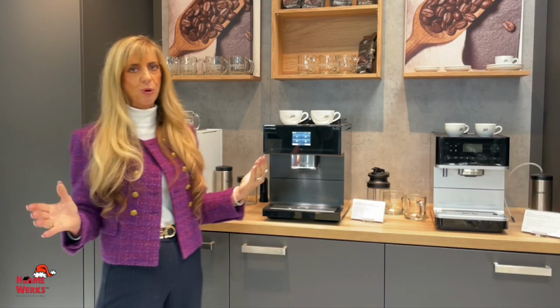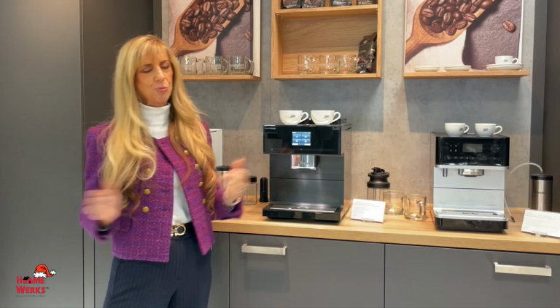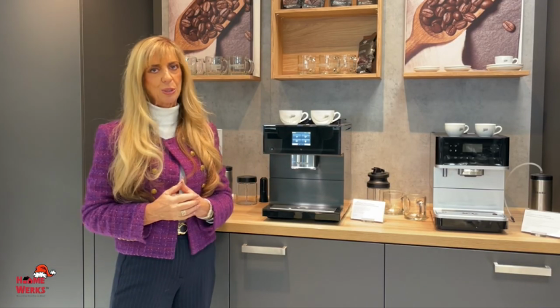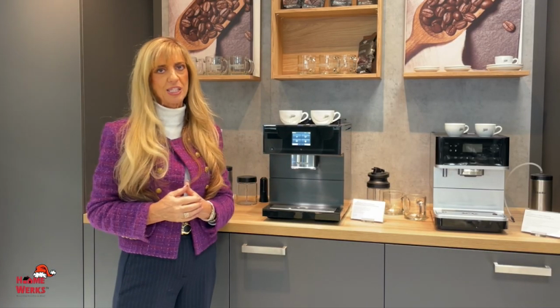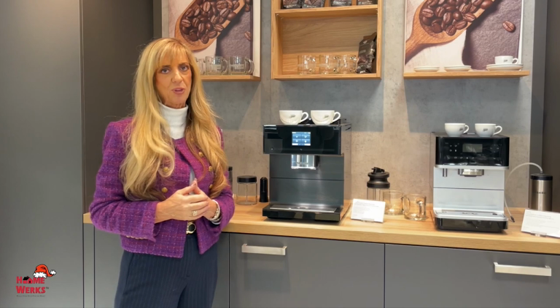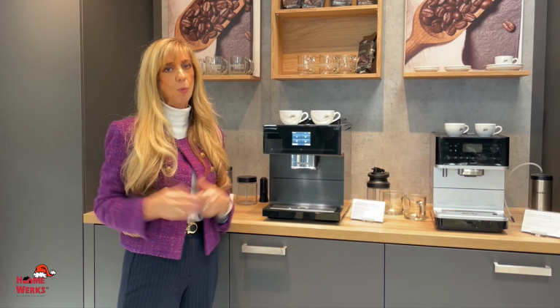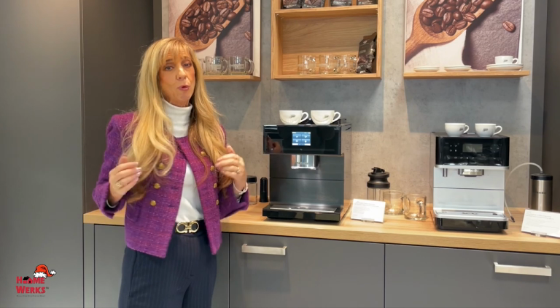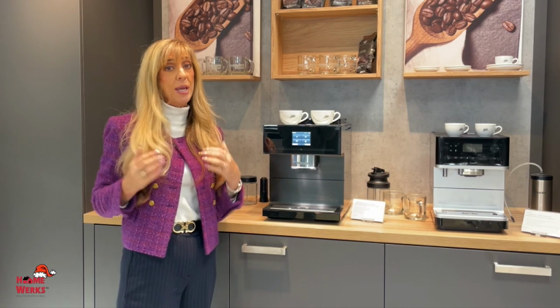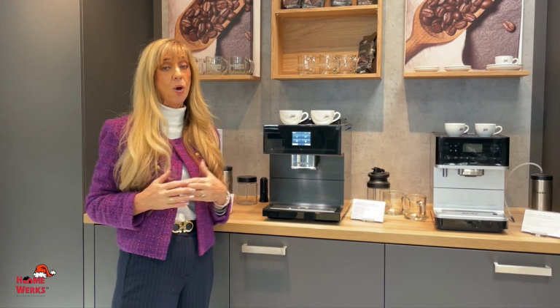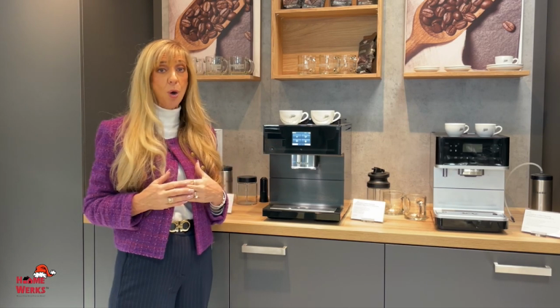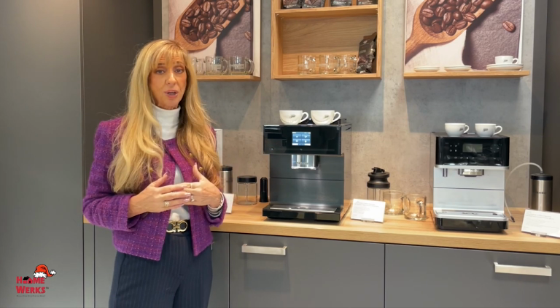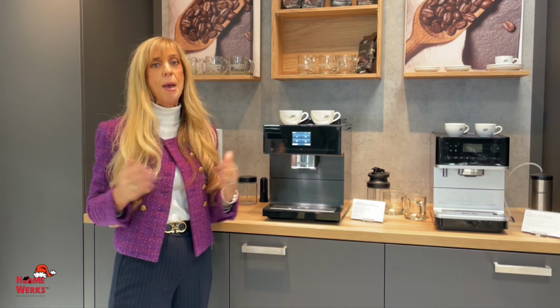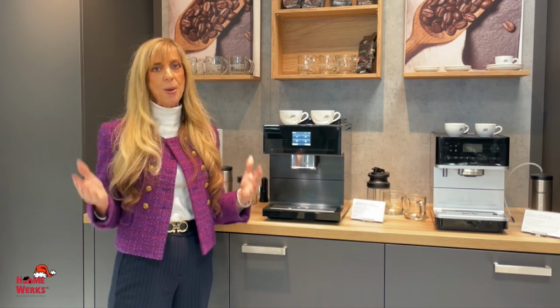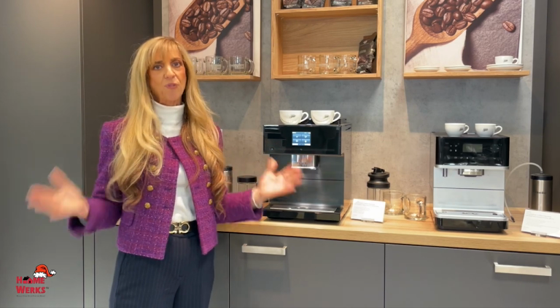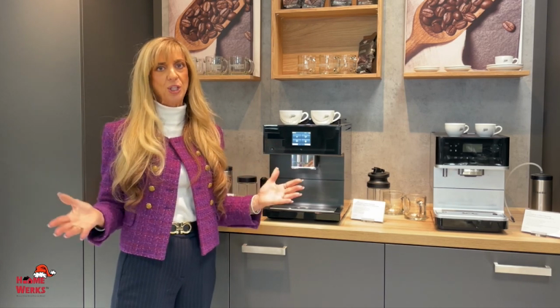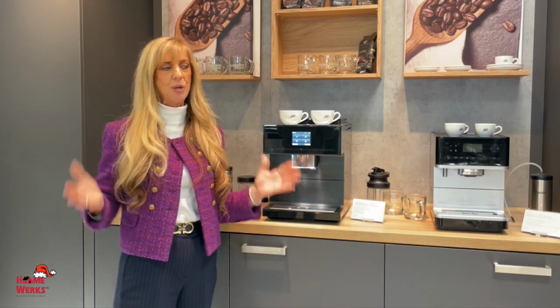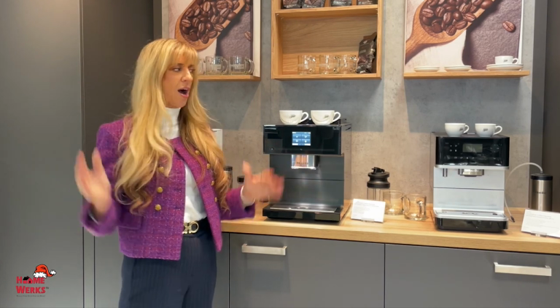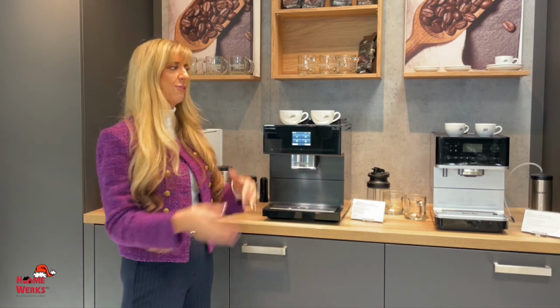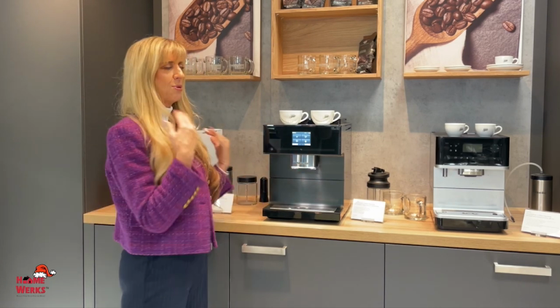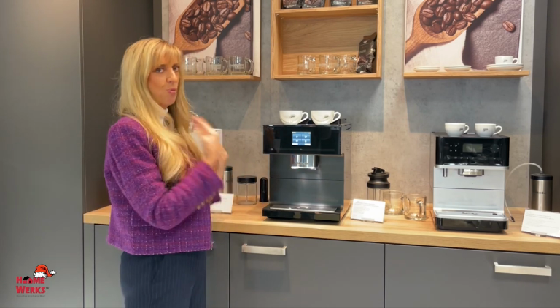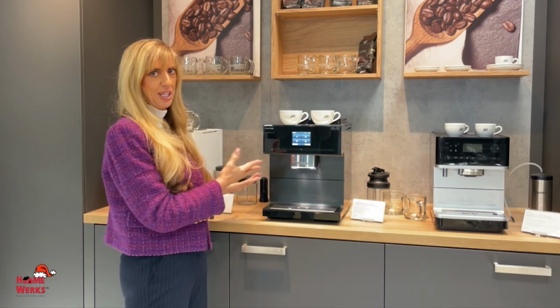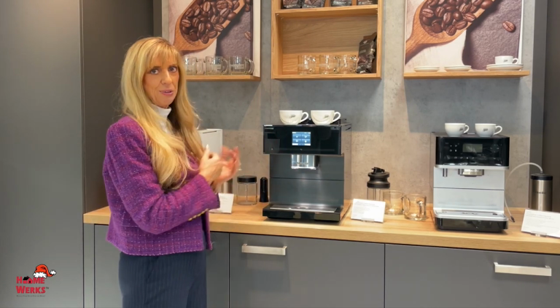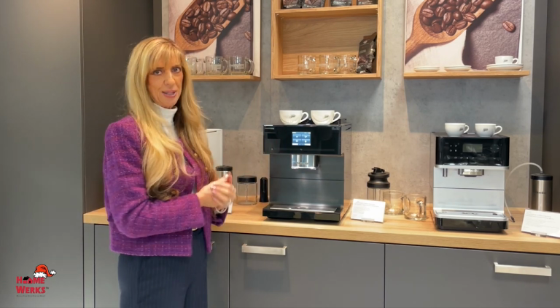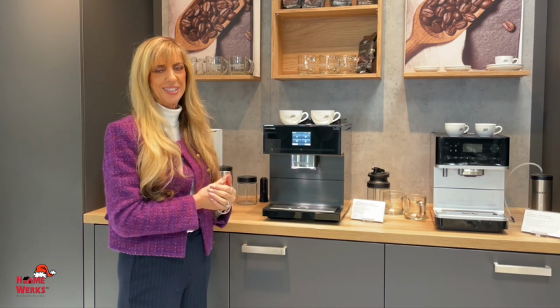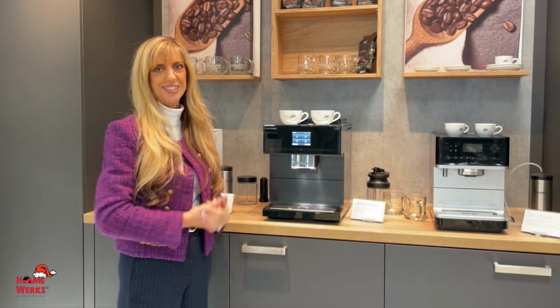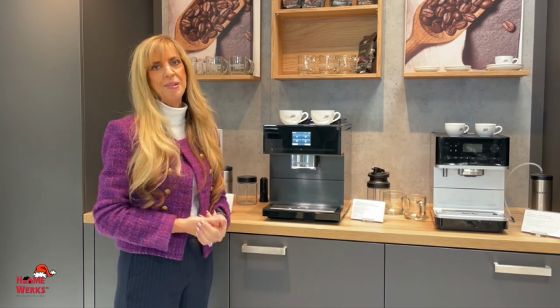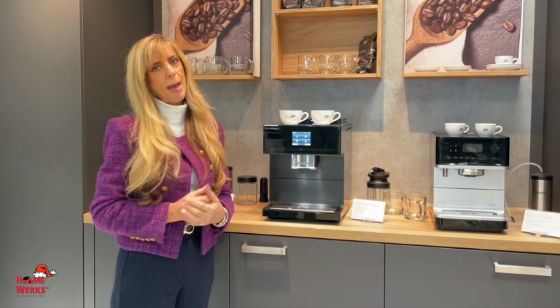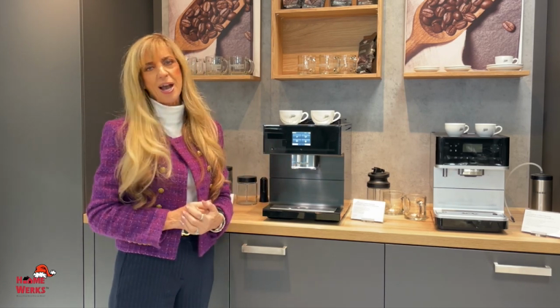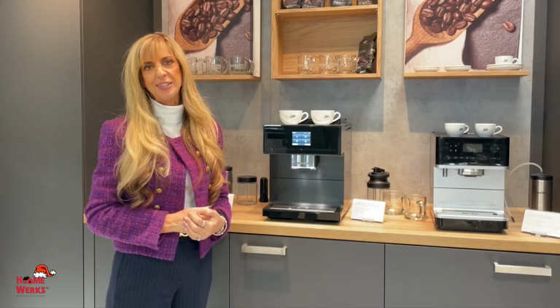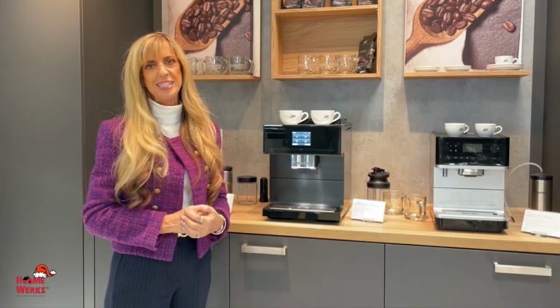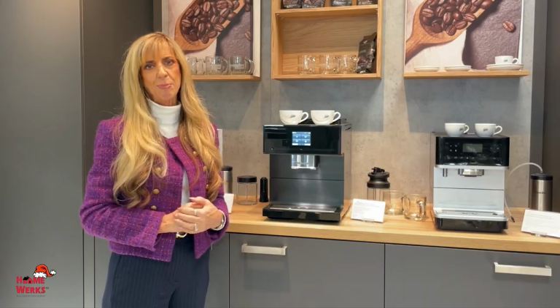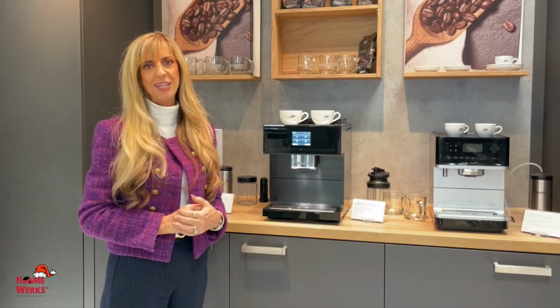HomeWorks — Really Cool Stuff for the Home. We will make your home better for you and offer some really cool appliances. Happy holidays, everybody.